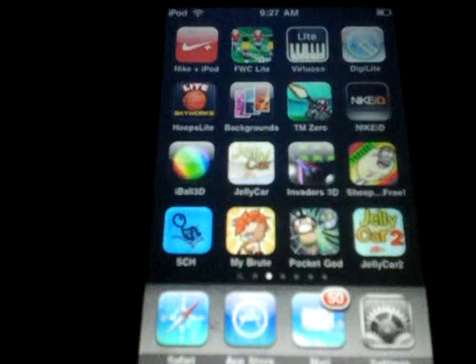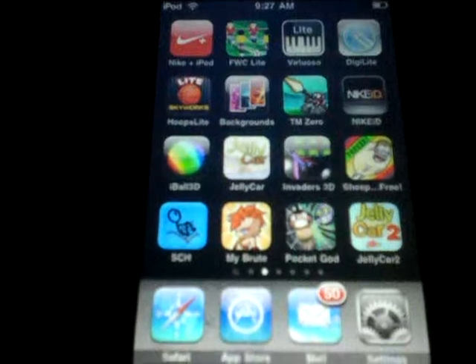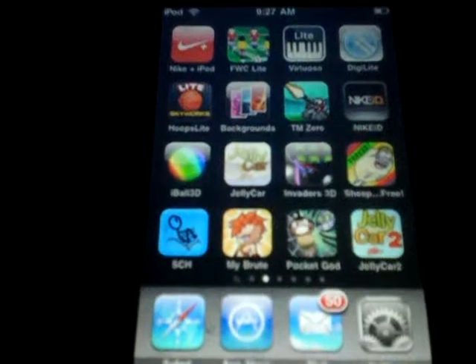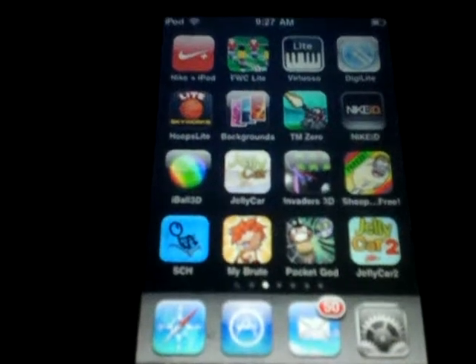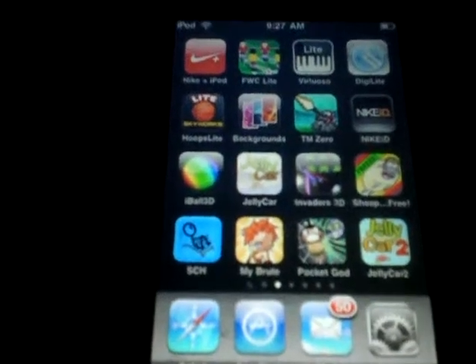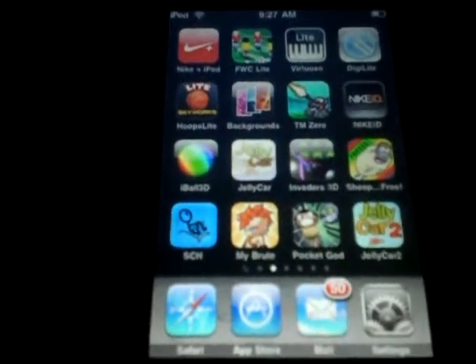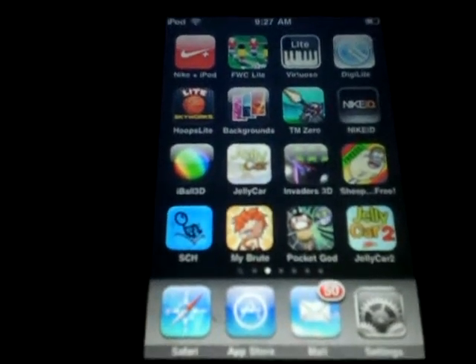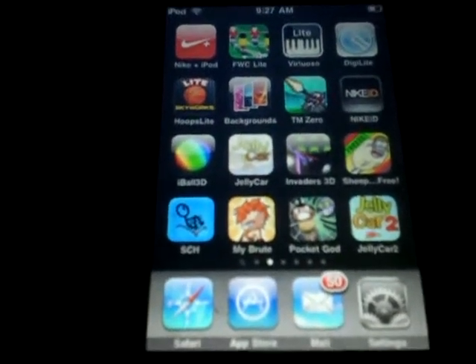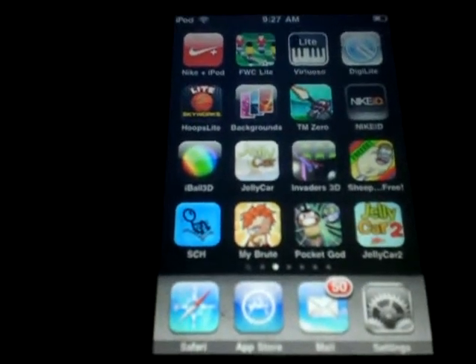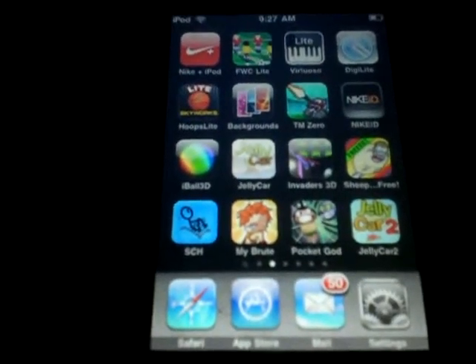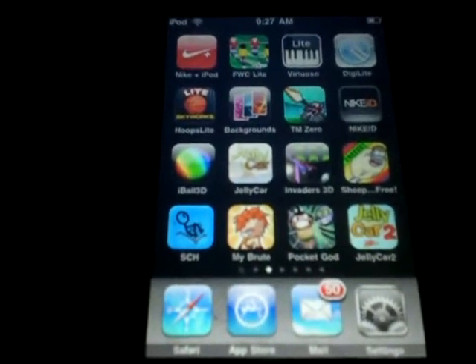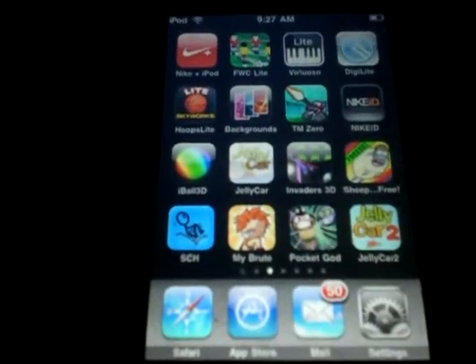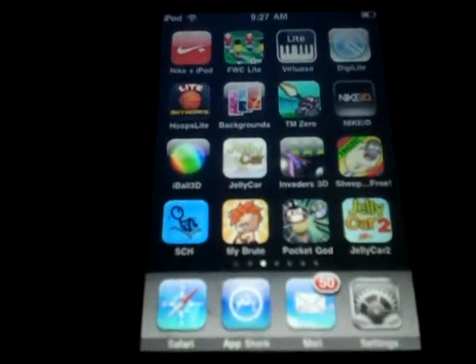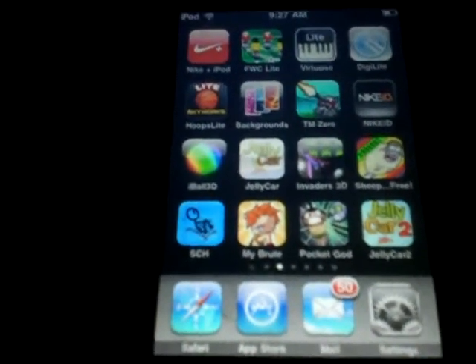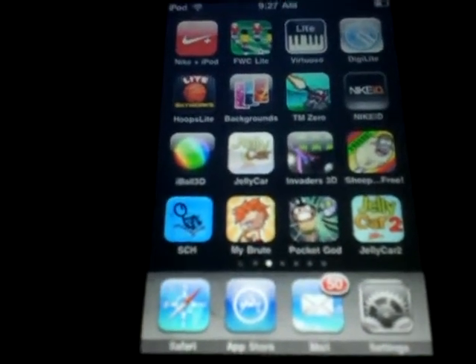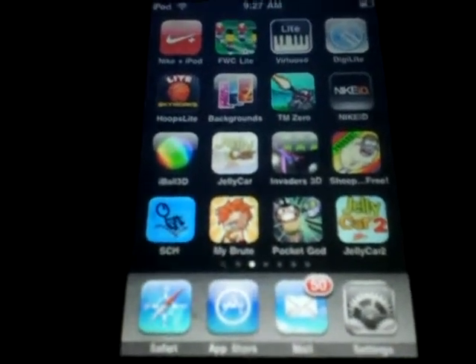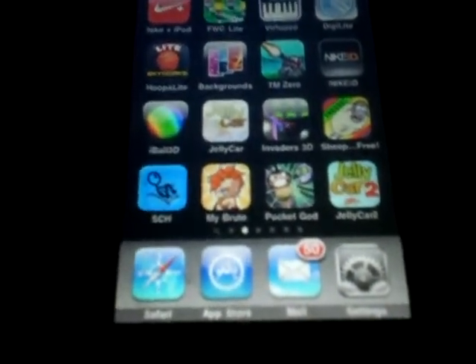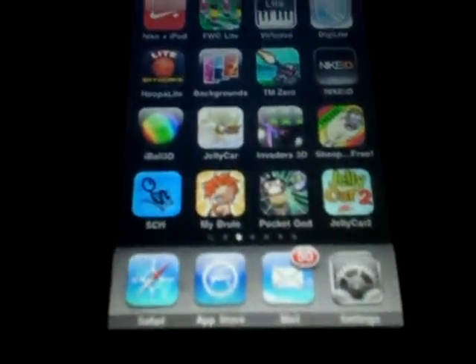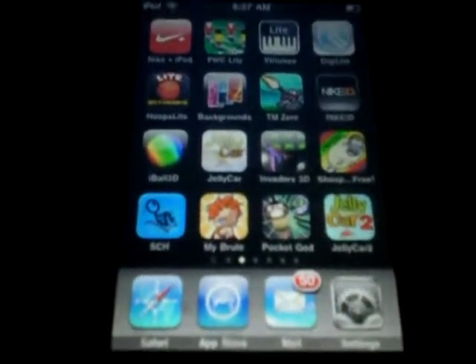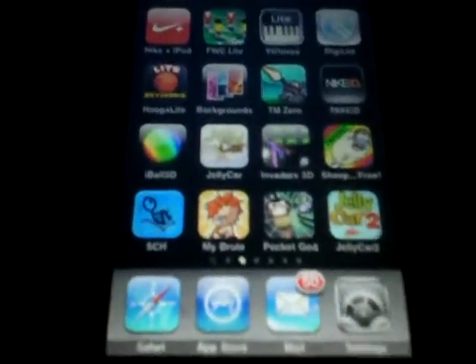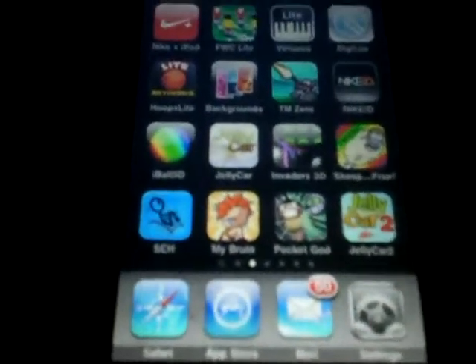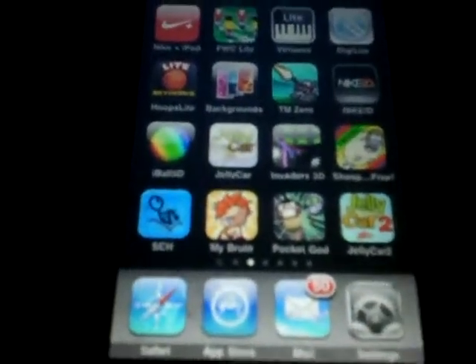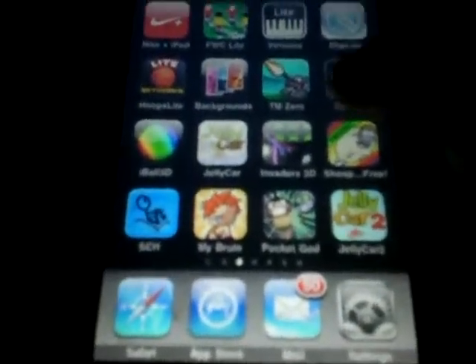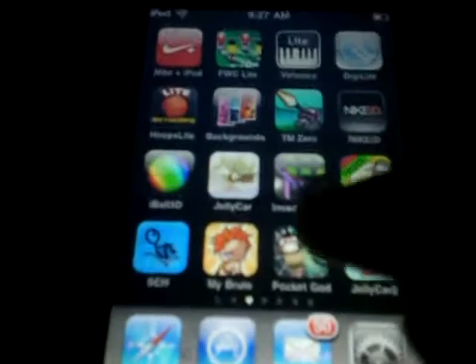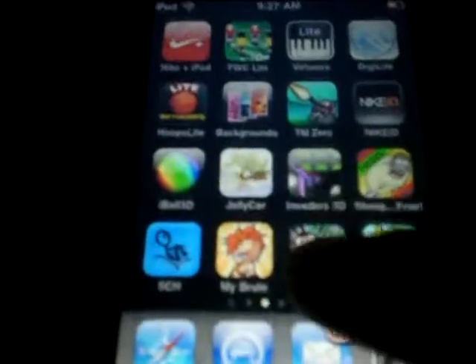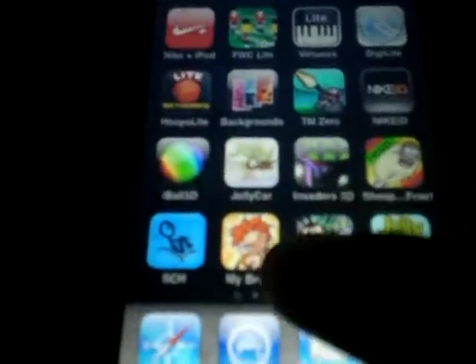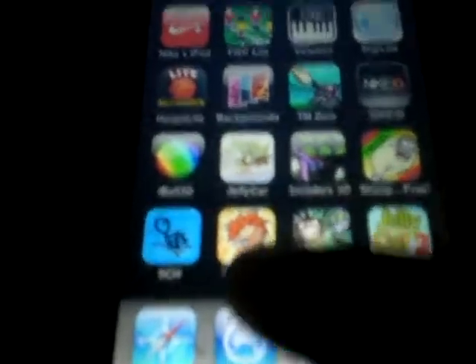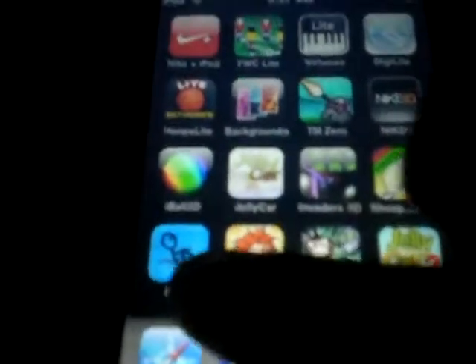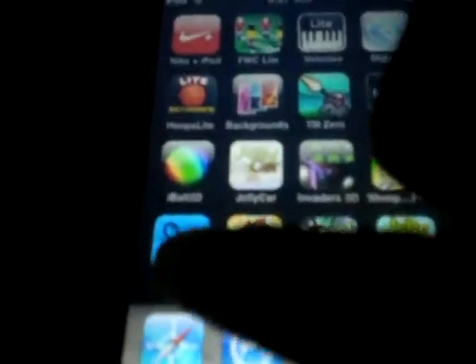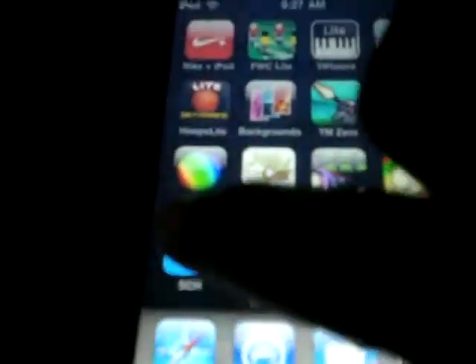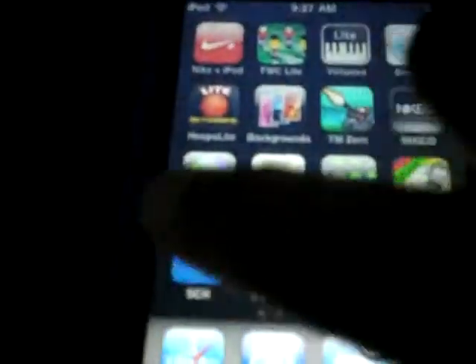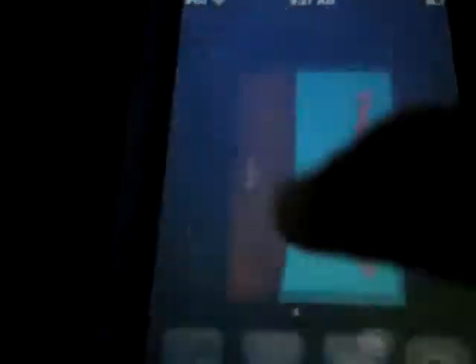Today I'm going to be reviewing Shopping Cart Hero. It's $0.99 in the App Store.